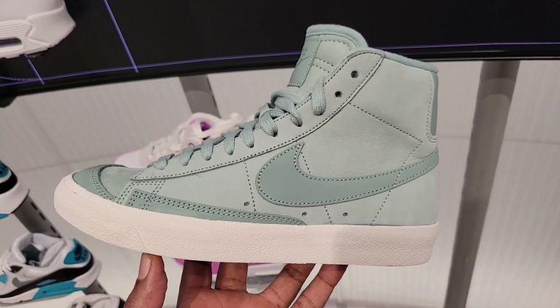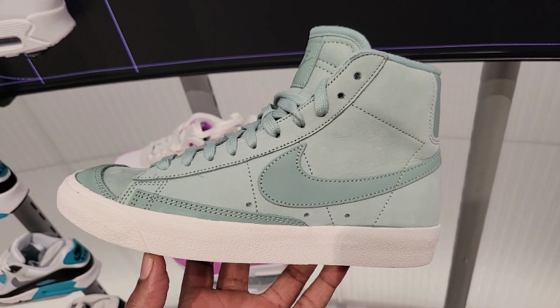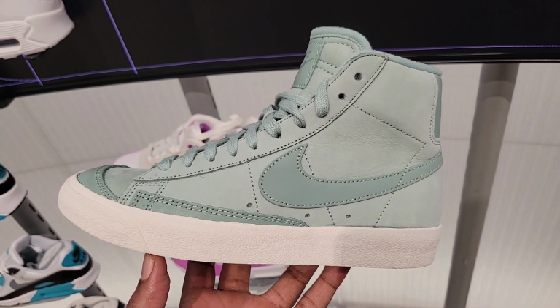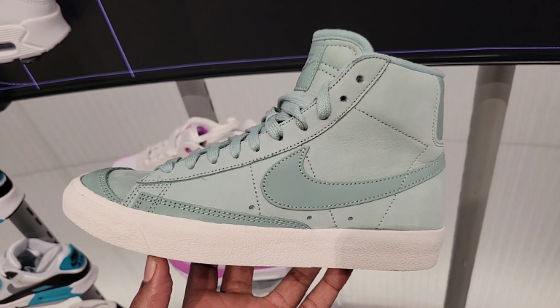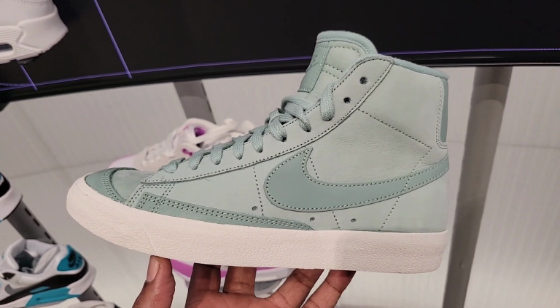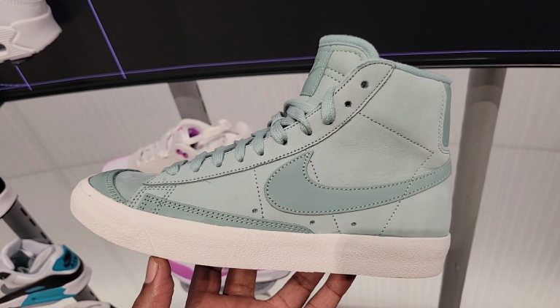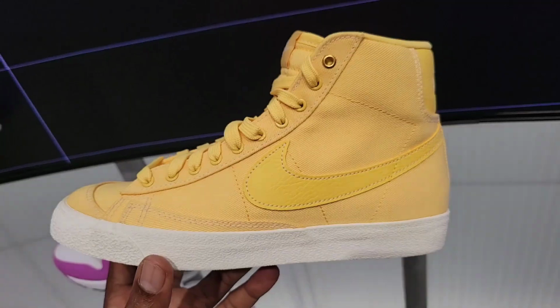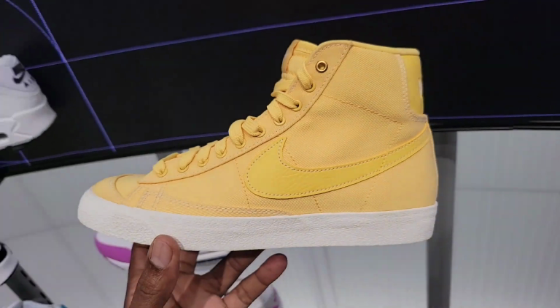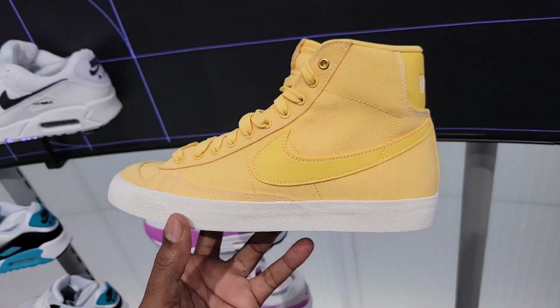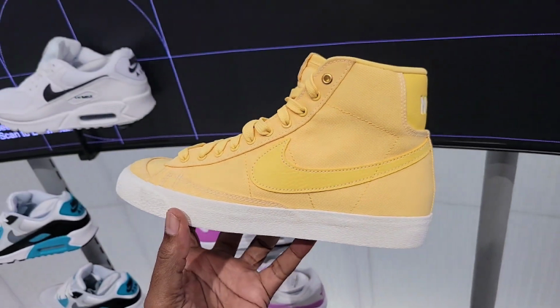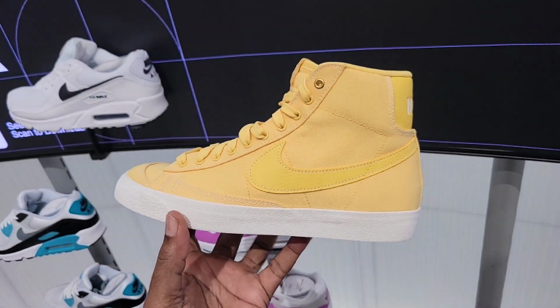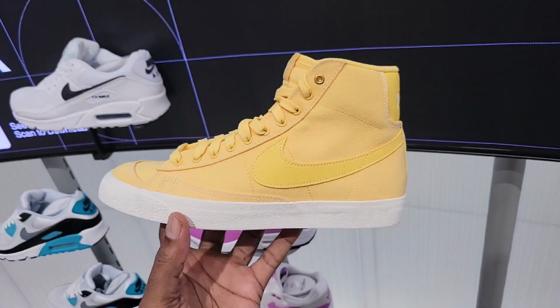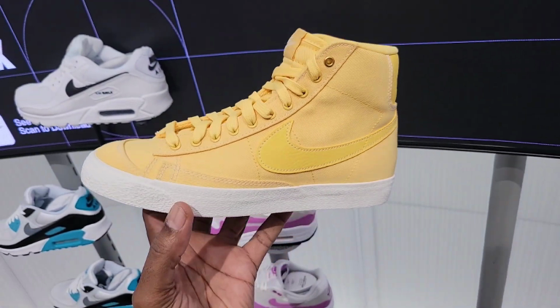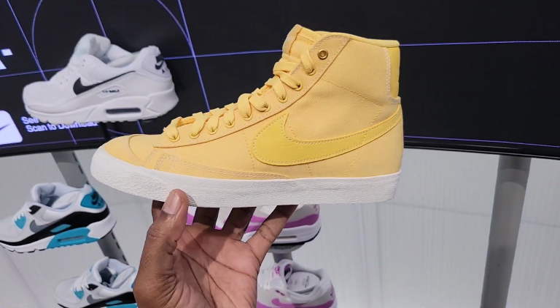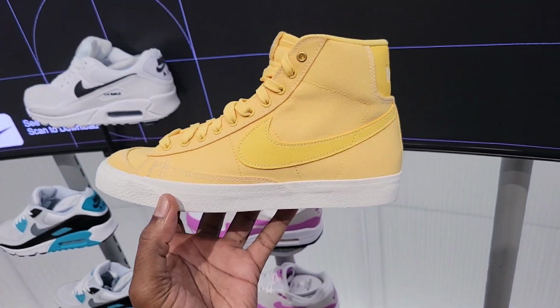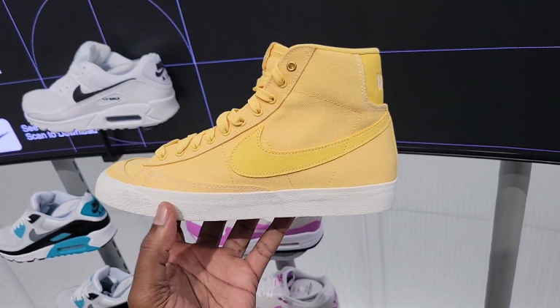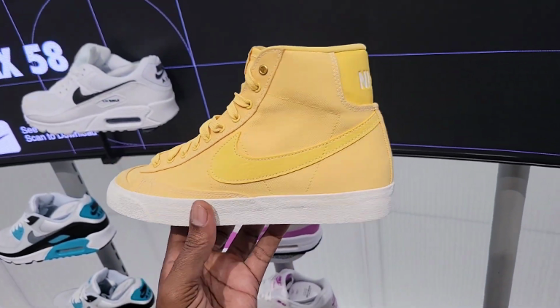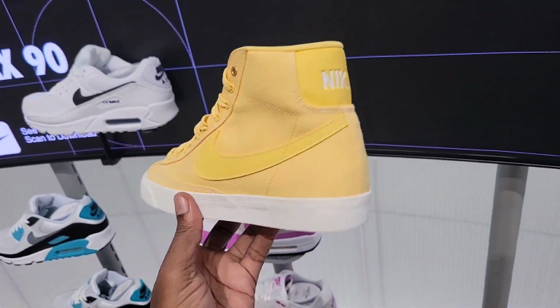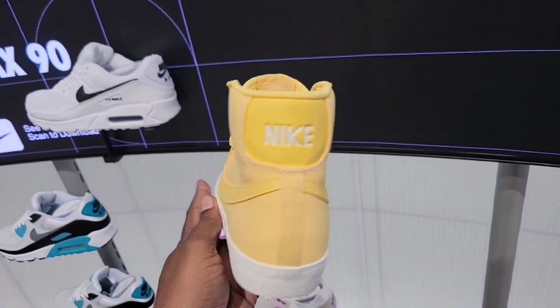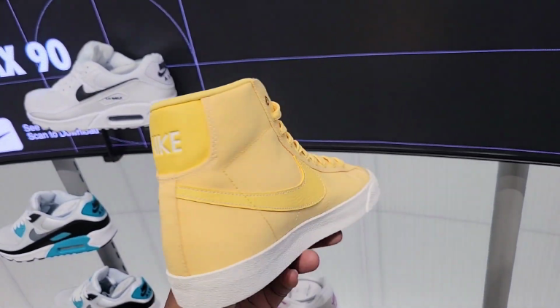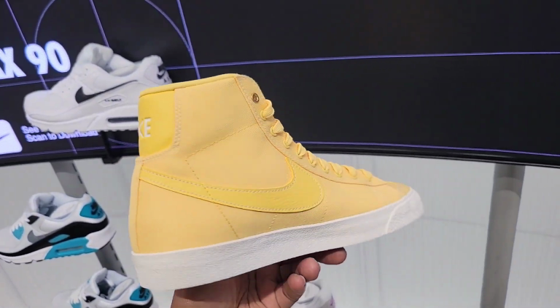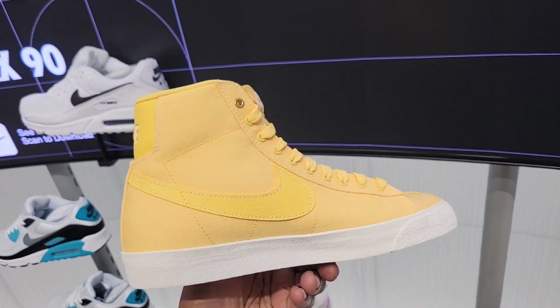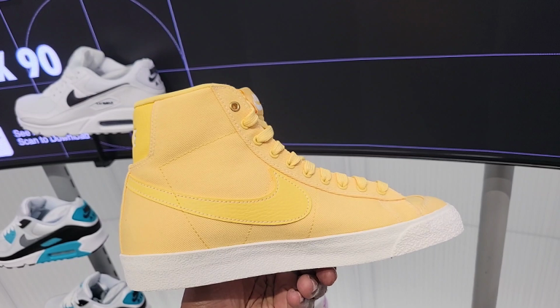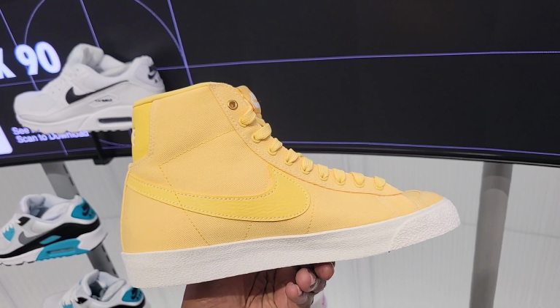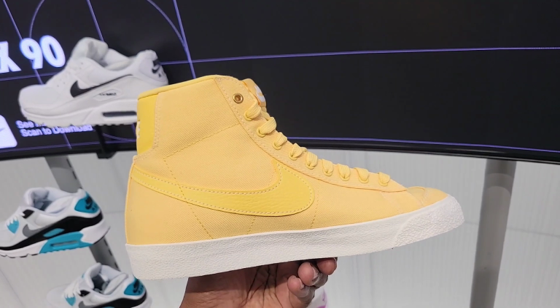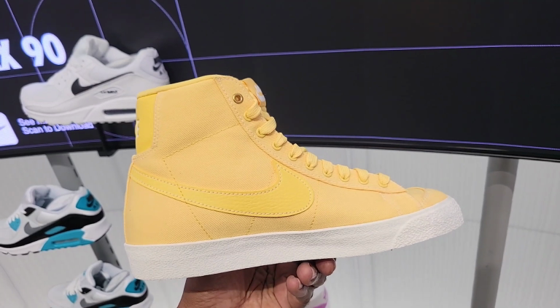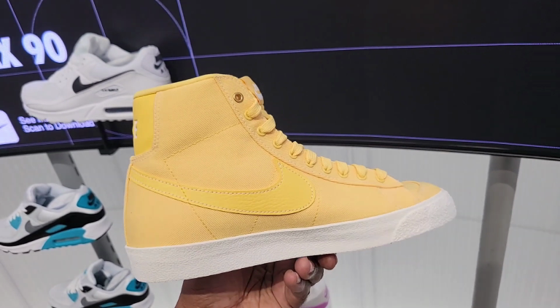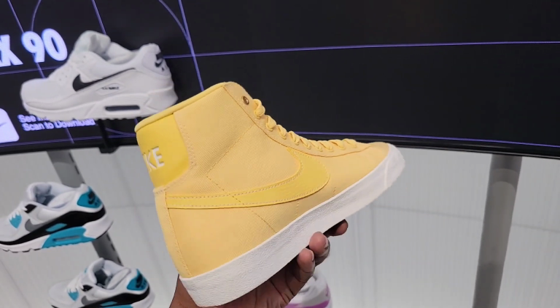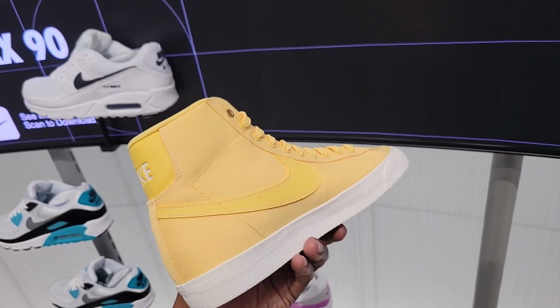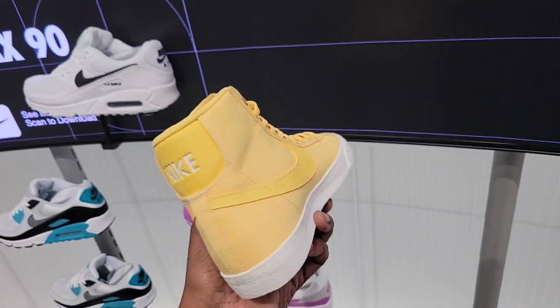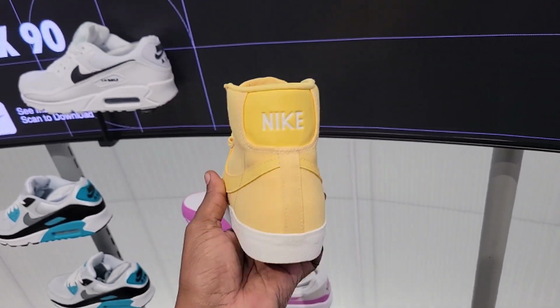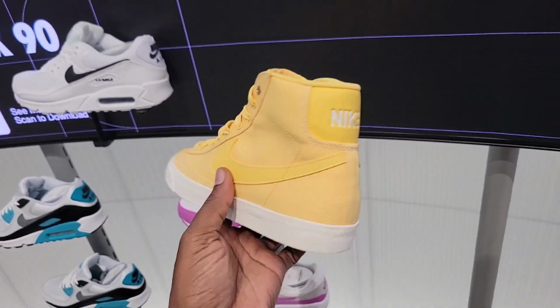$125 on the retail. They have a yellow one also, but this has more of a canvas material — the other one has like a nubuck or suede.